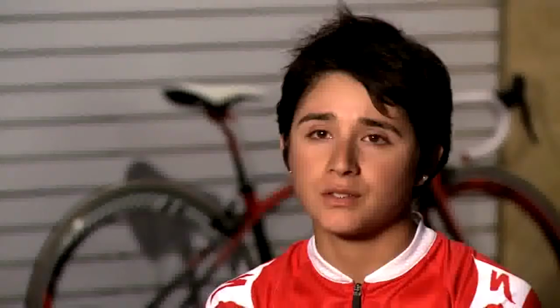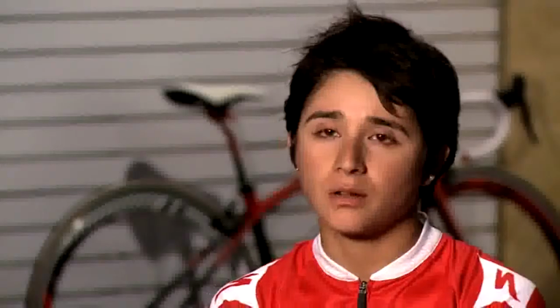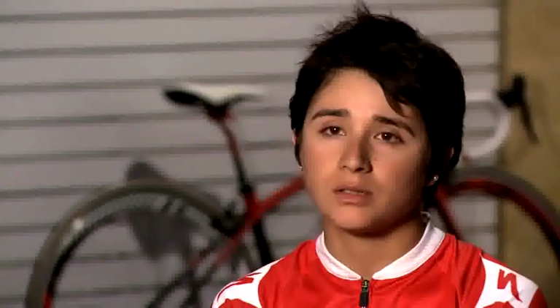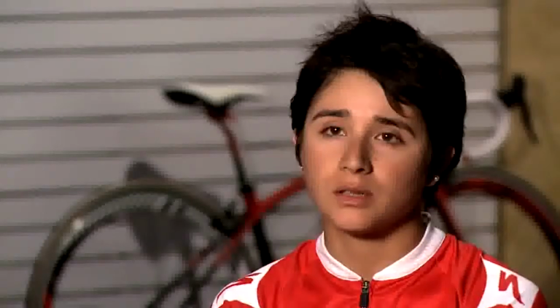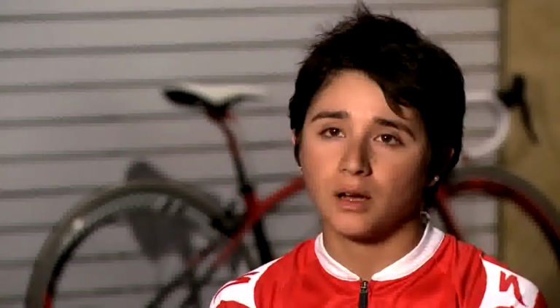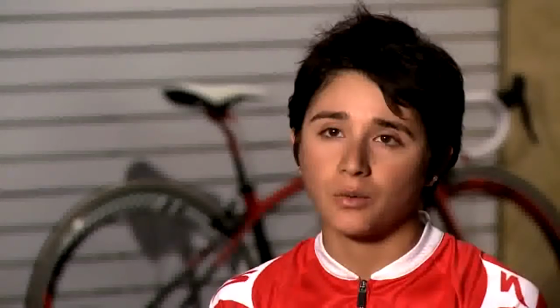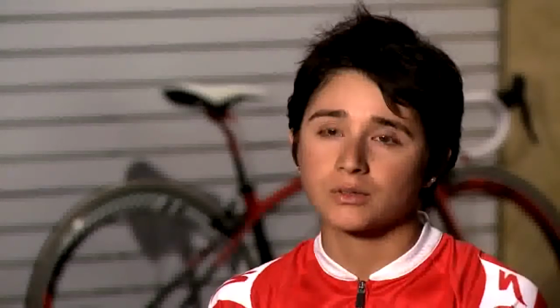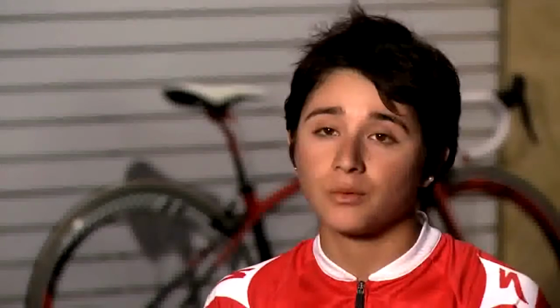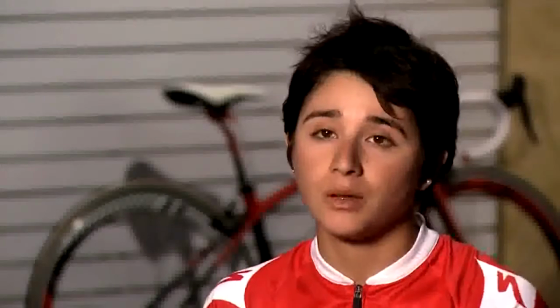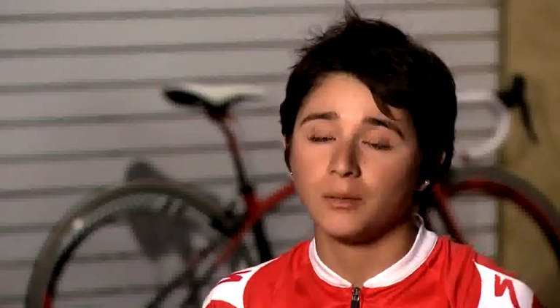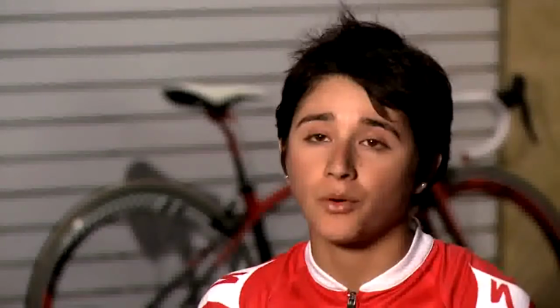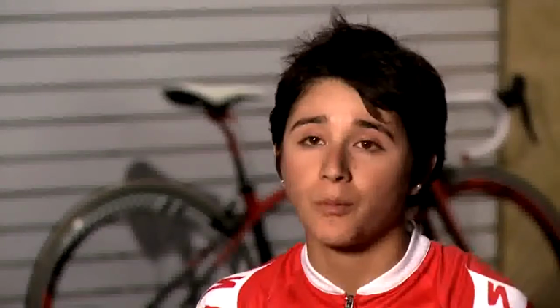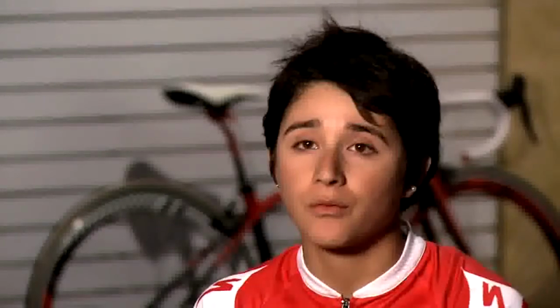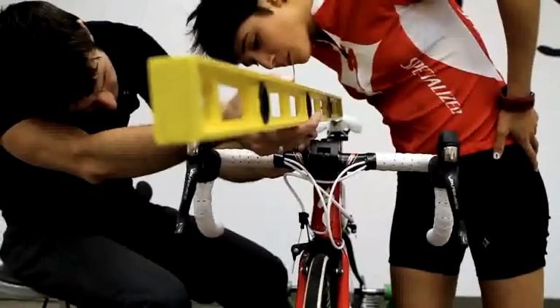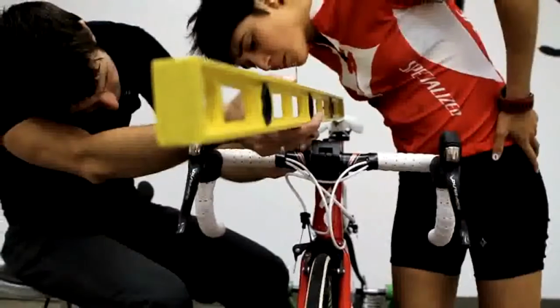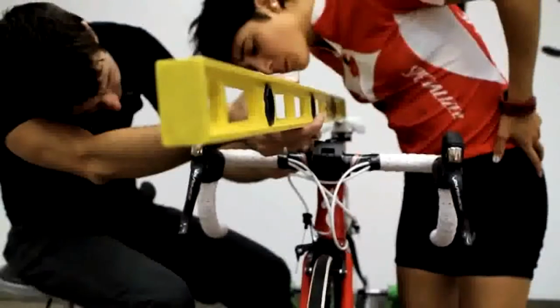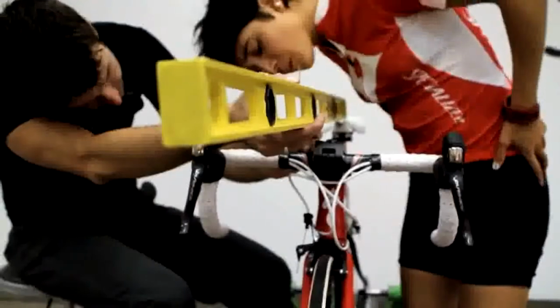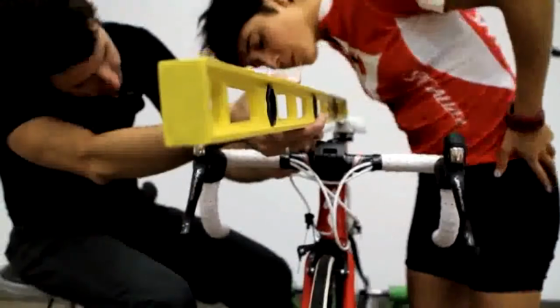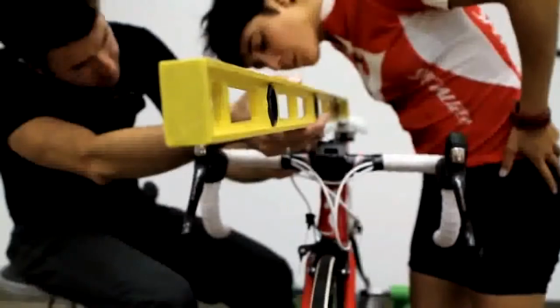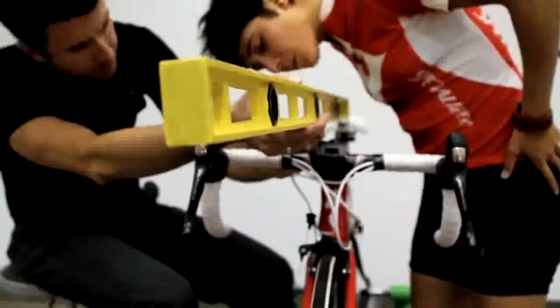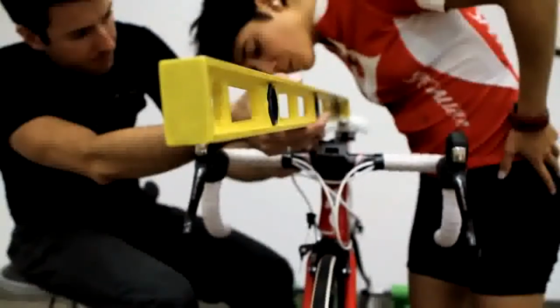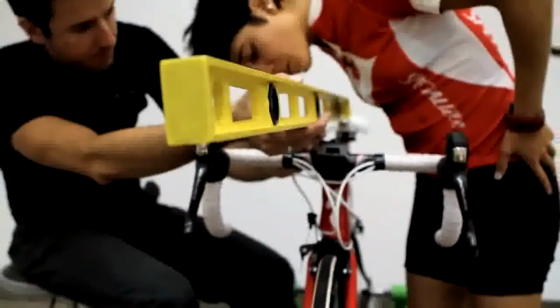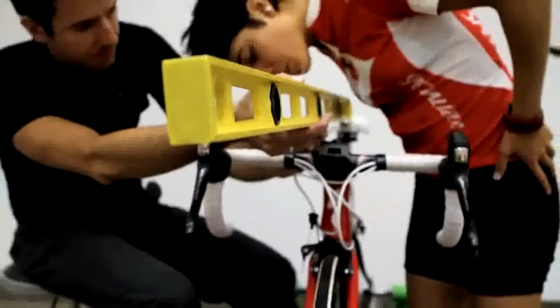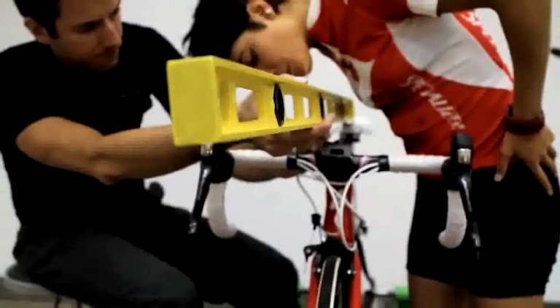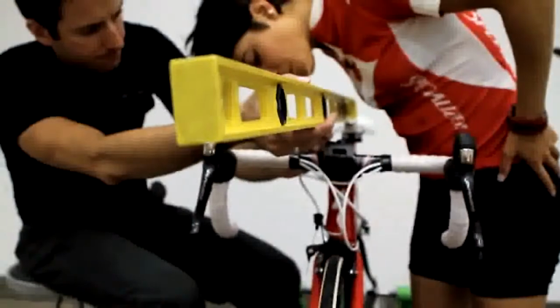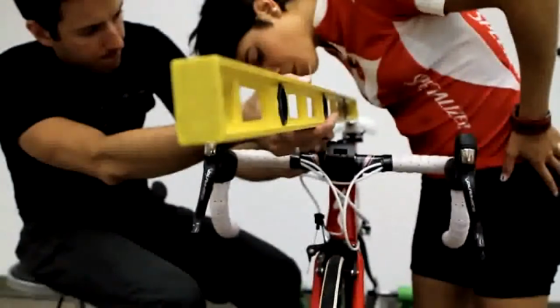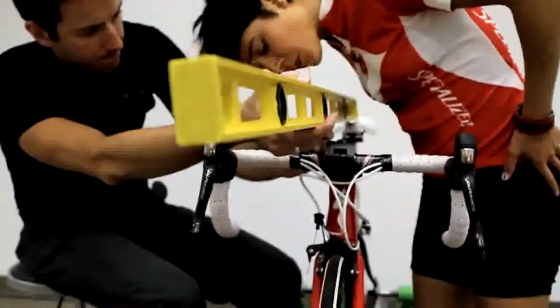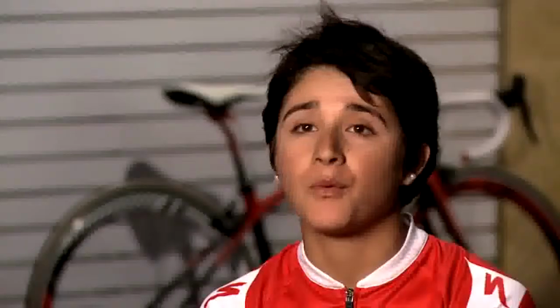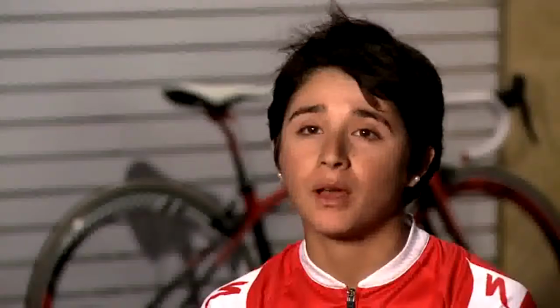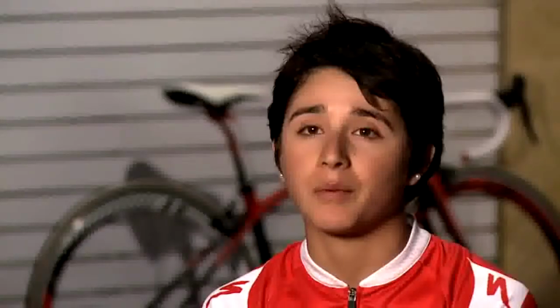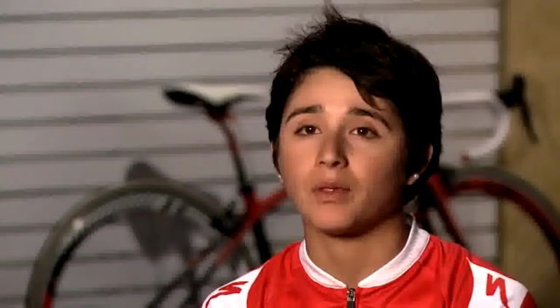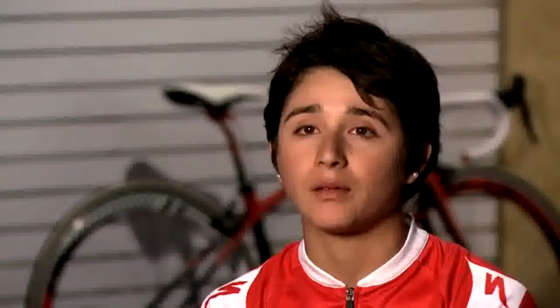The saddle was a really important point for me. Today we tried a new one, and I'm really happy with that.